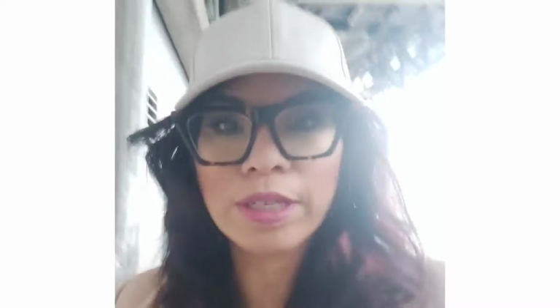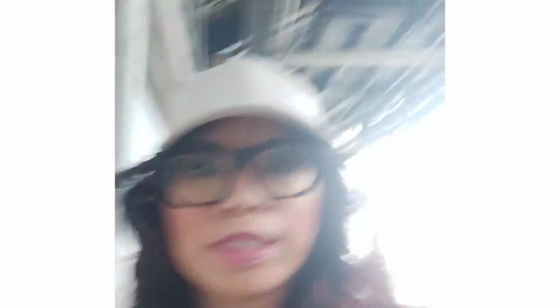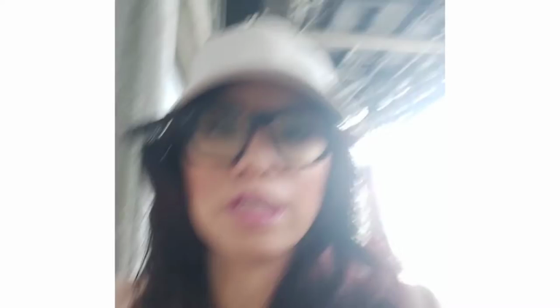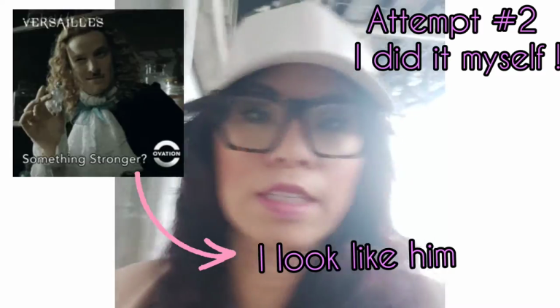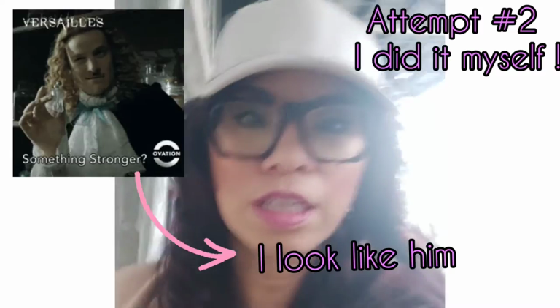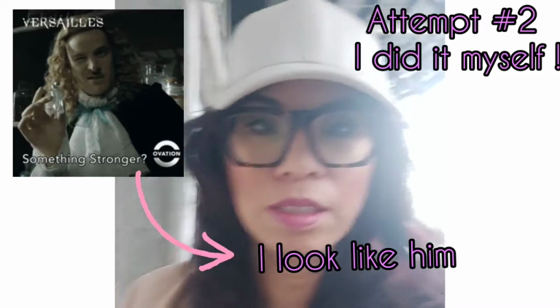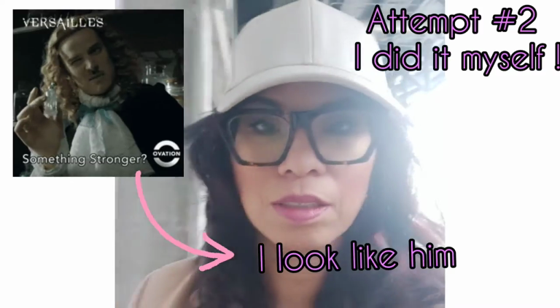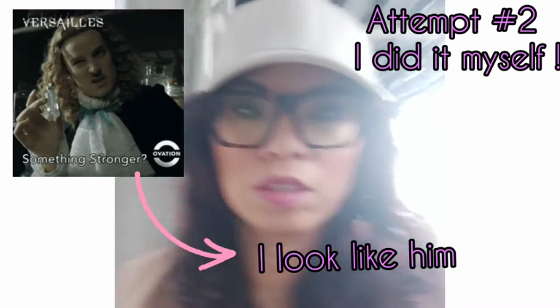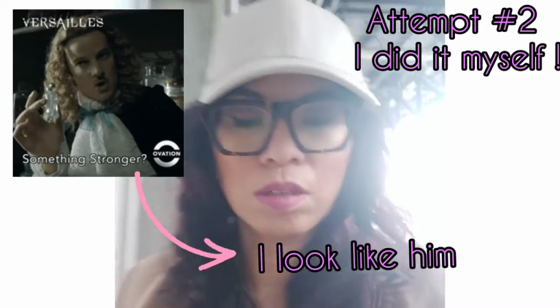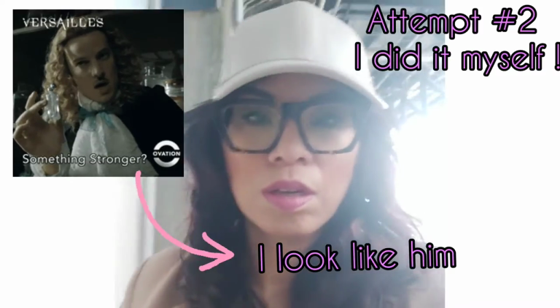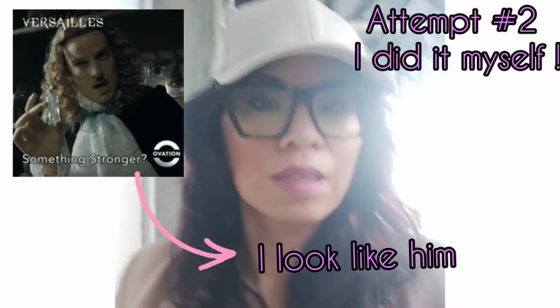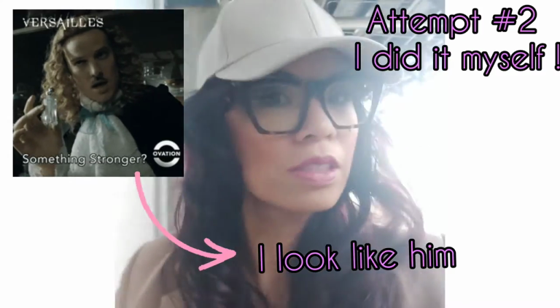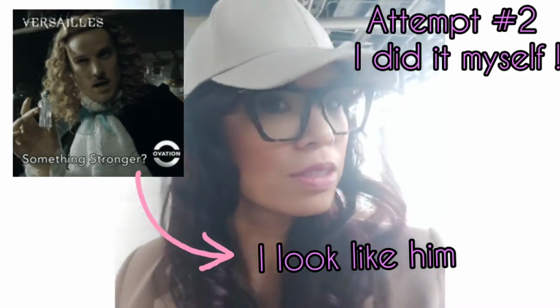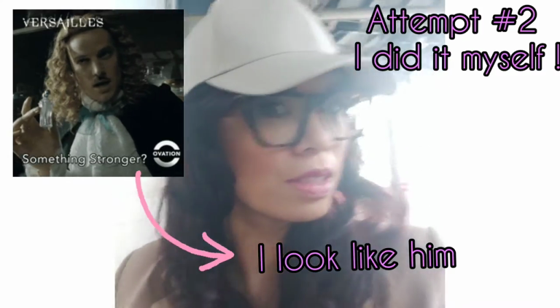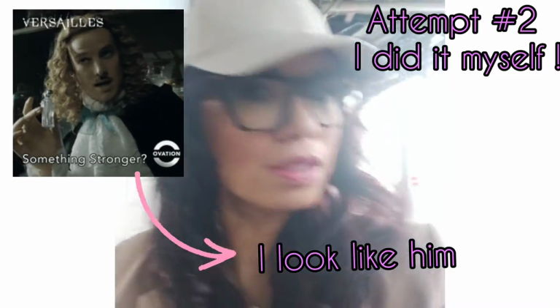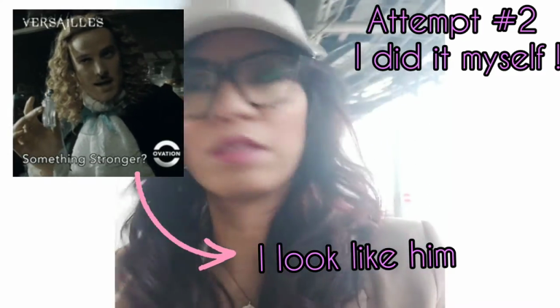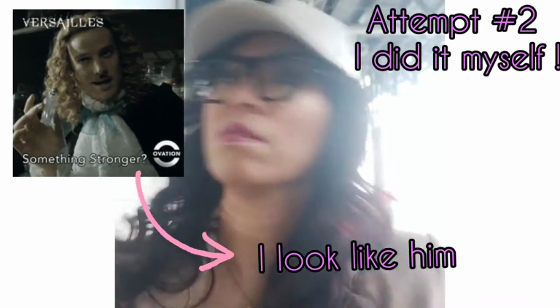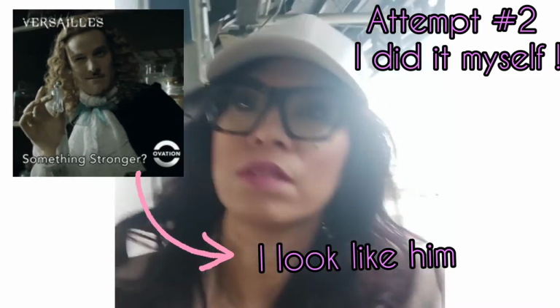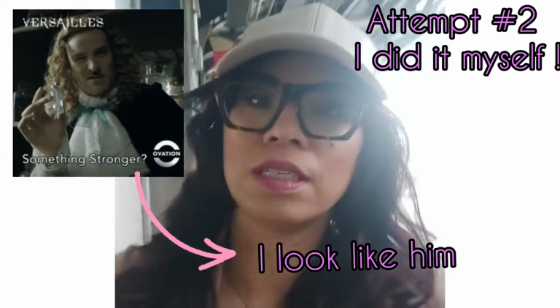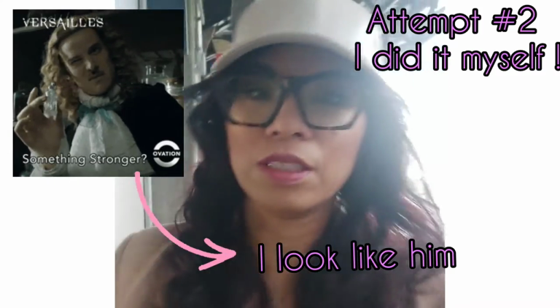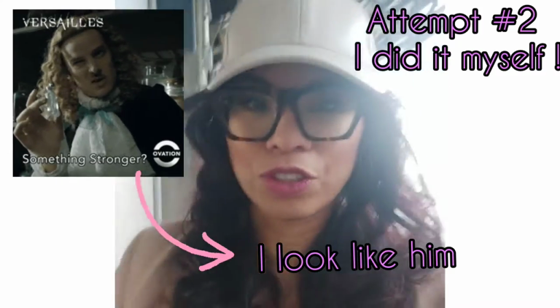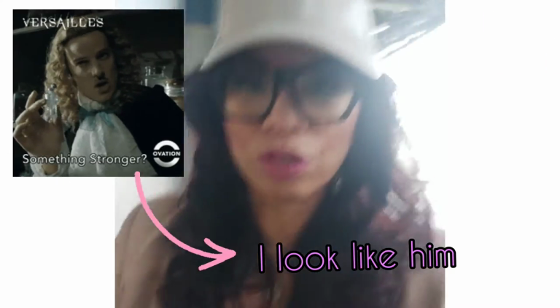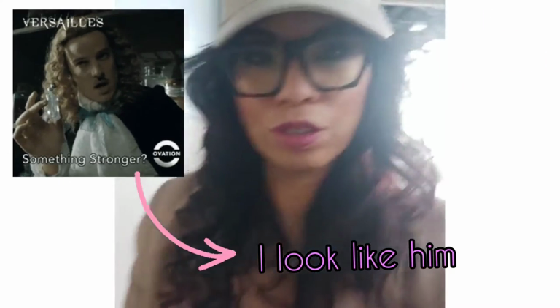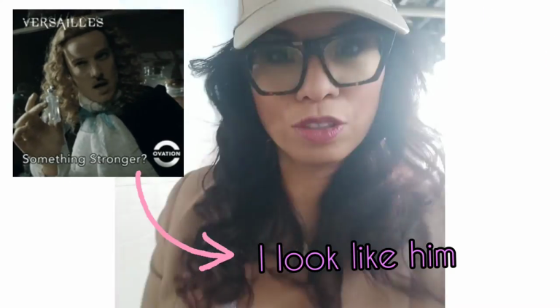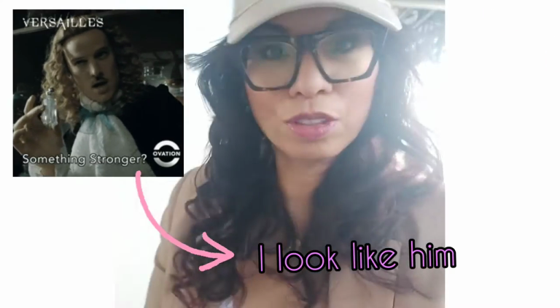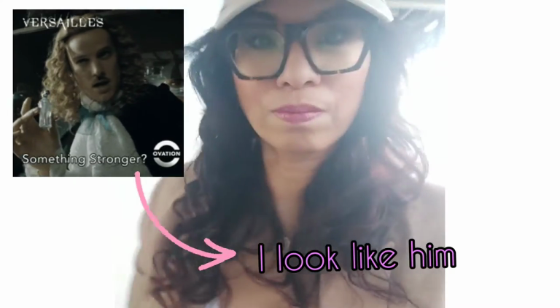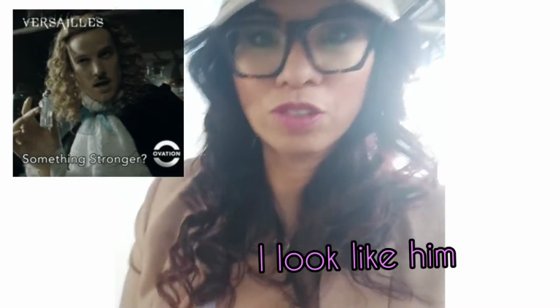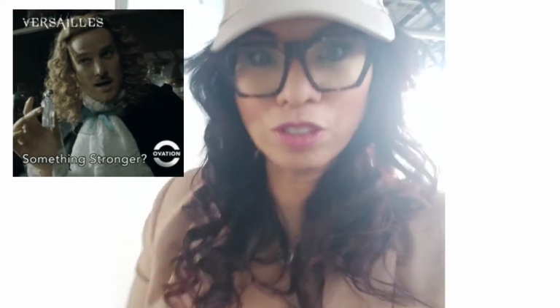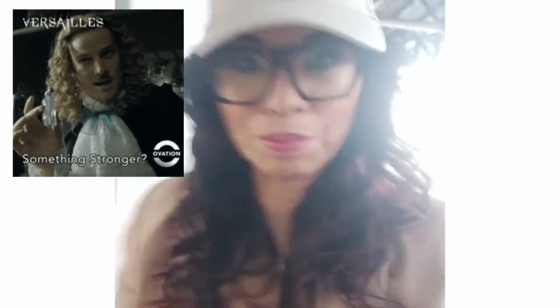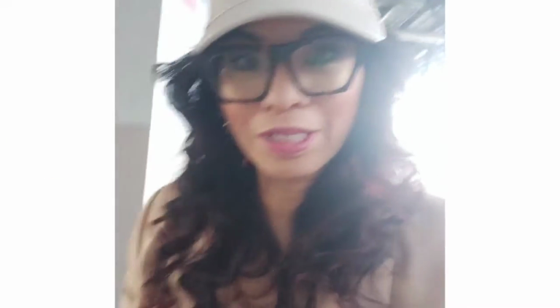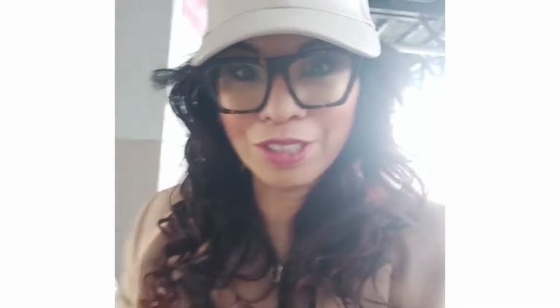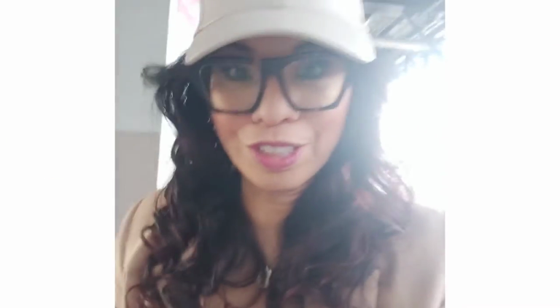I did it again. Here it is — heatless curls. Looks pretty good.